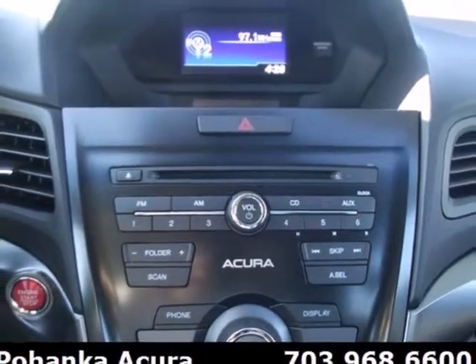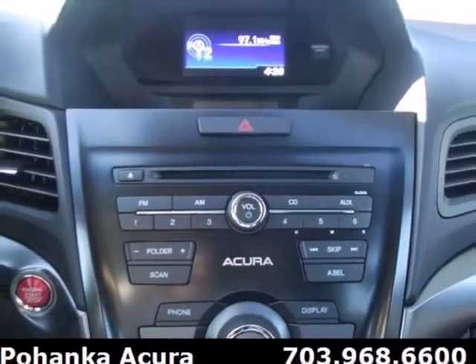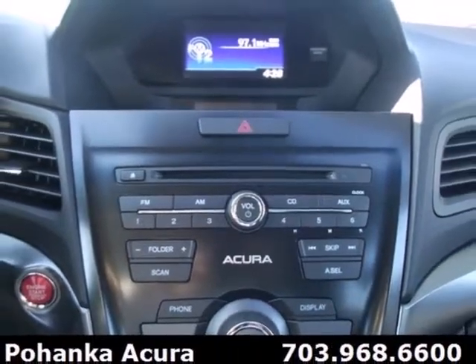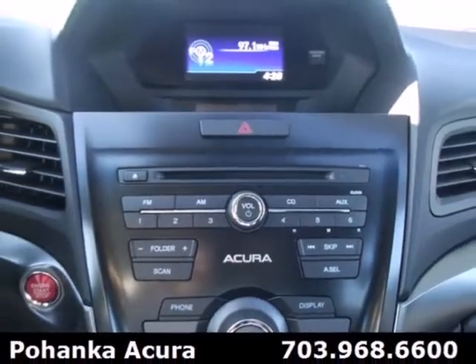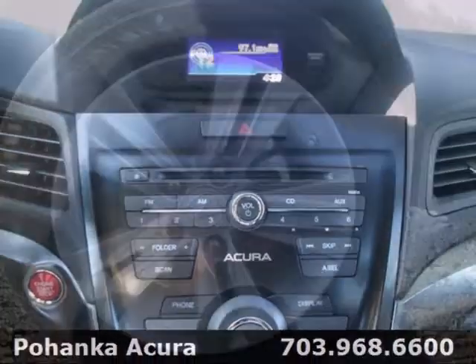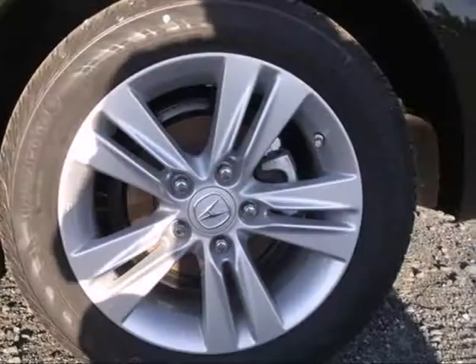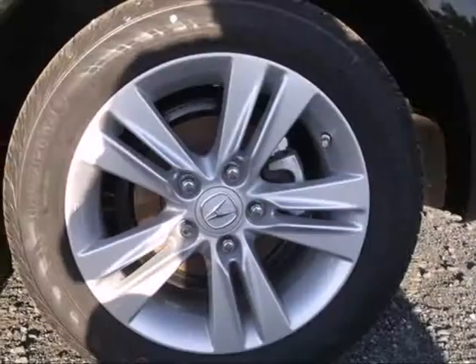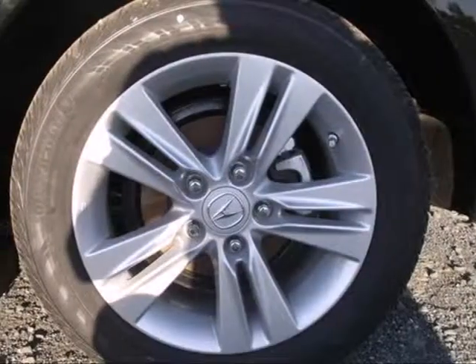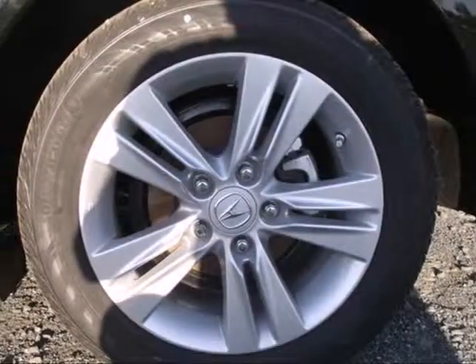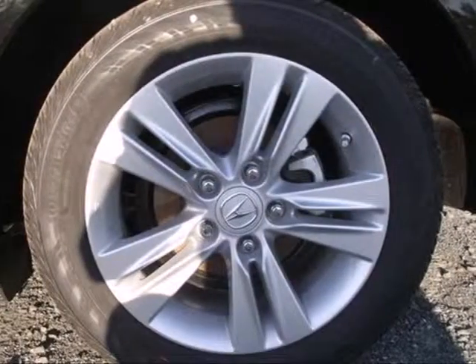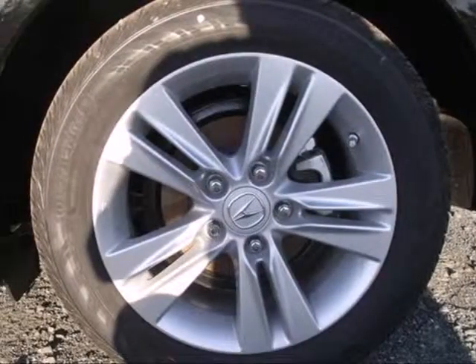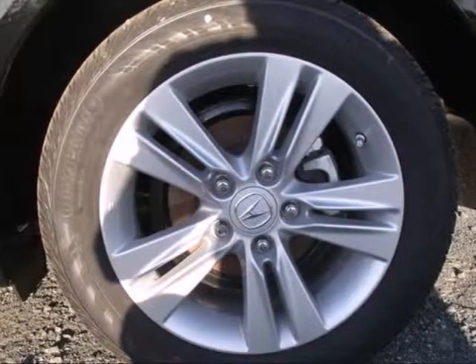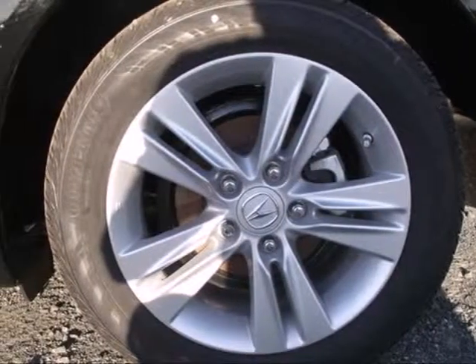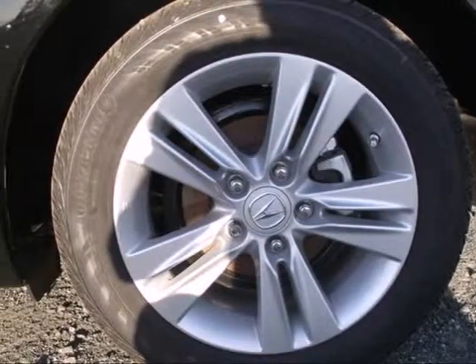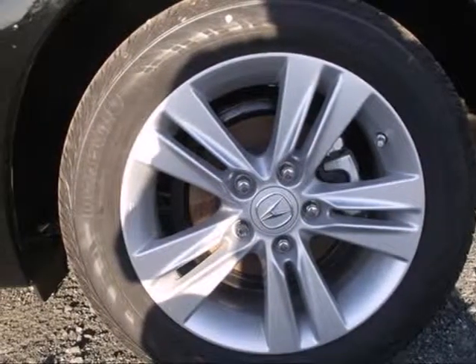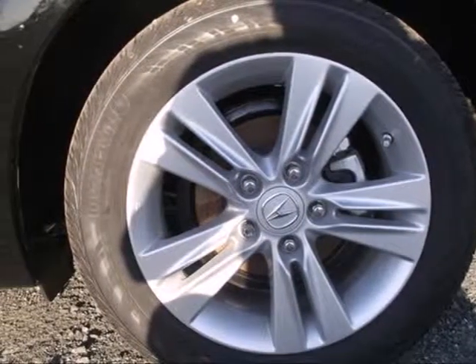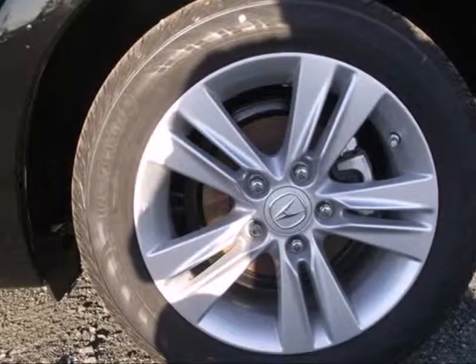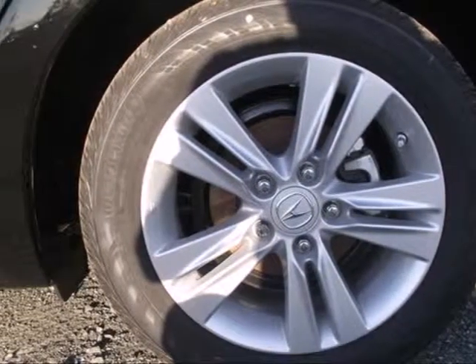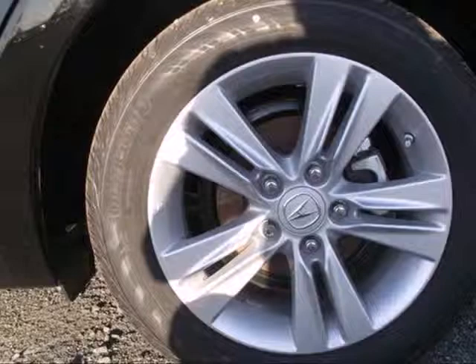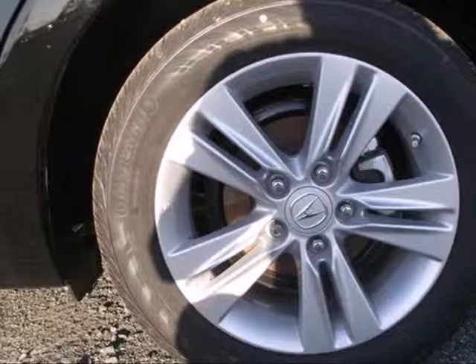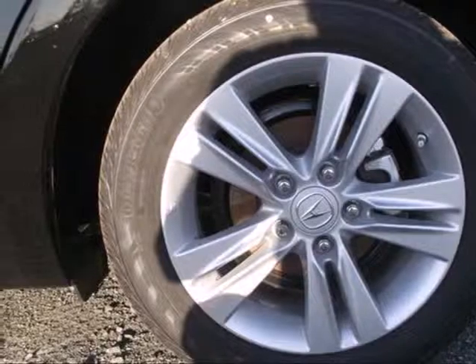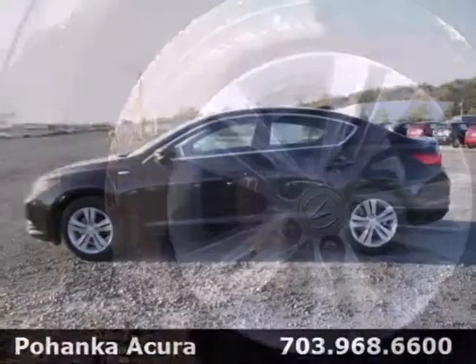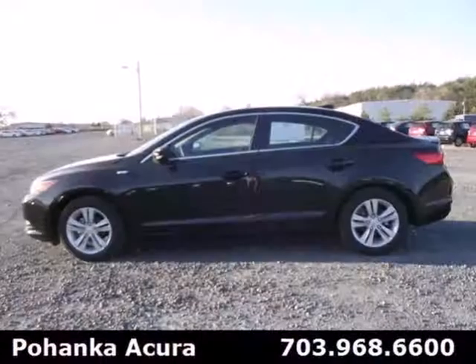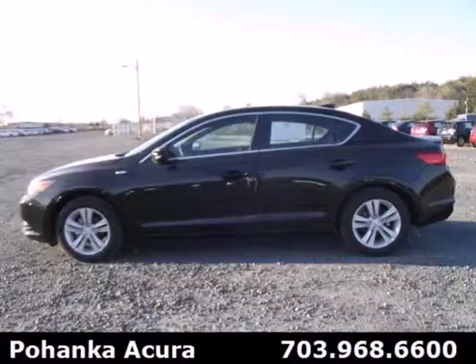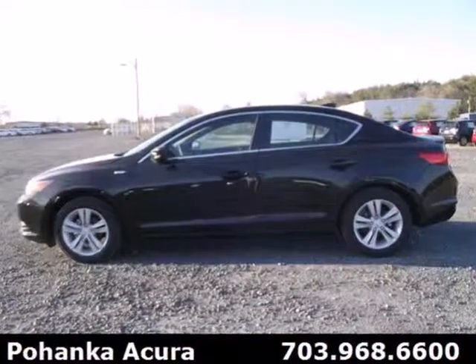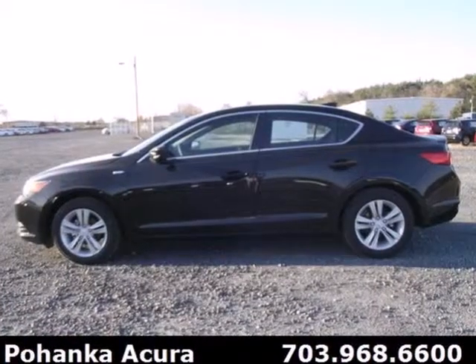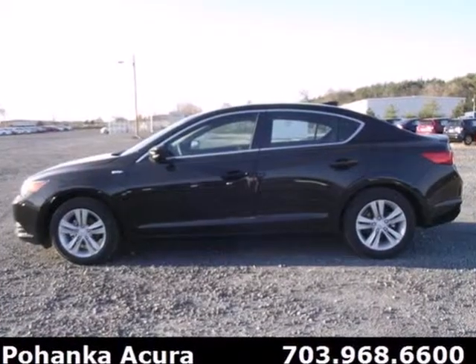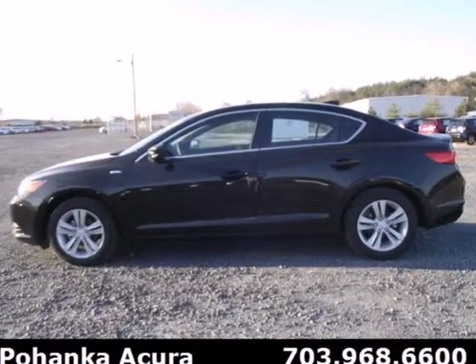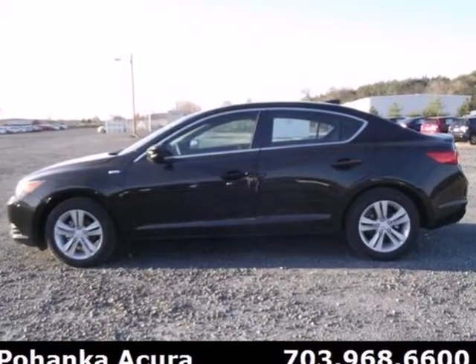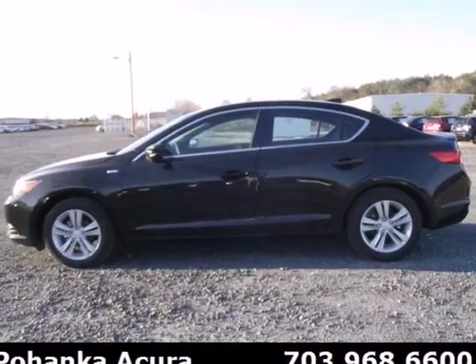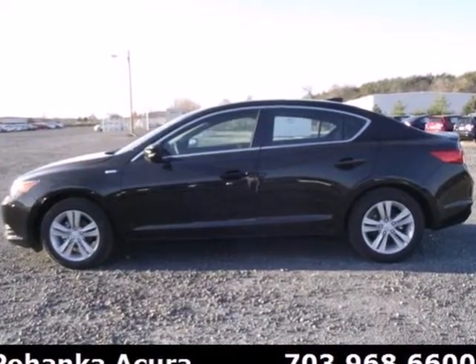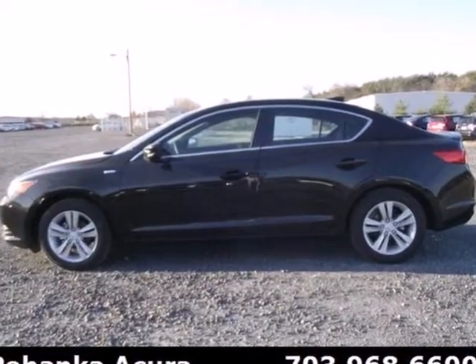Leave it to Acura to reject the typical luxury sedan mold. Experience driving invigoration when you come in for a test drive.